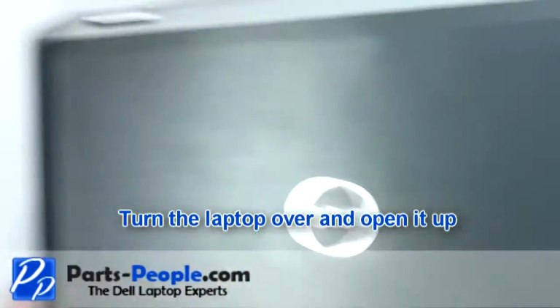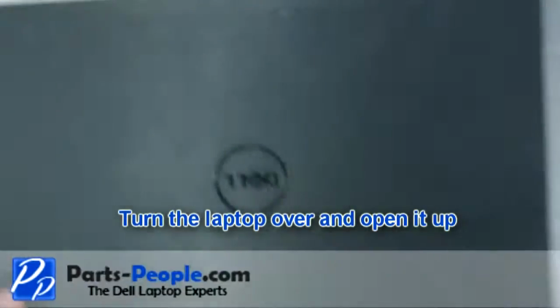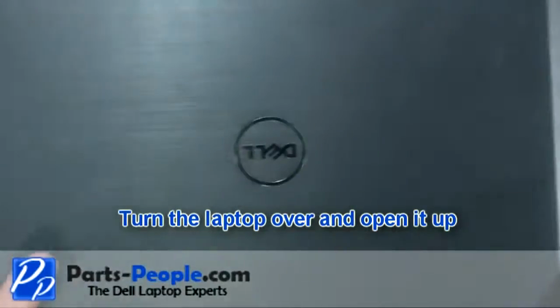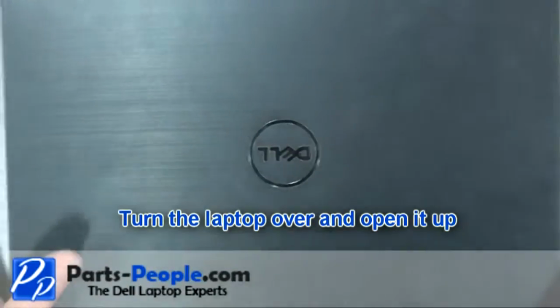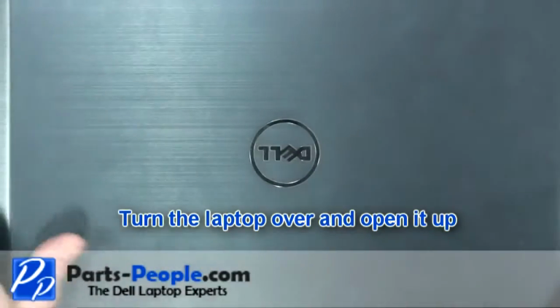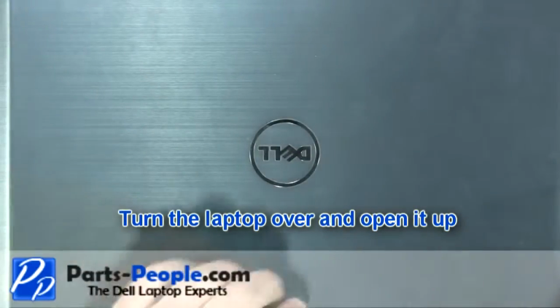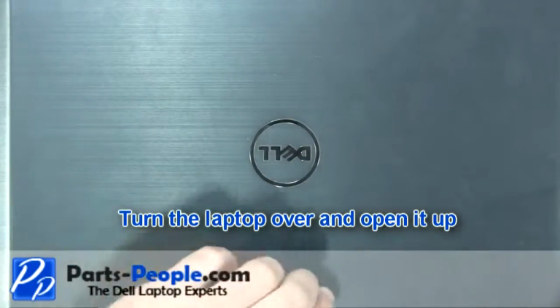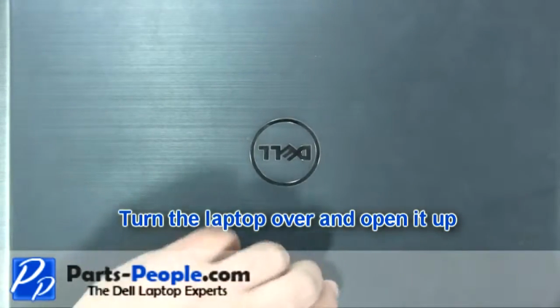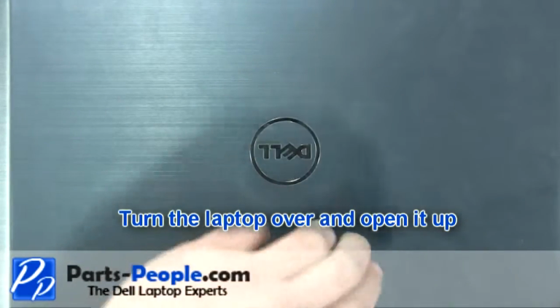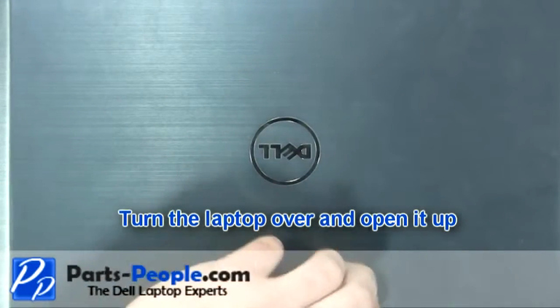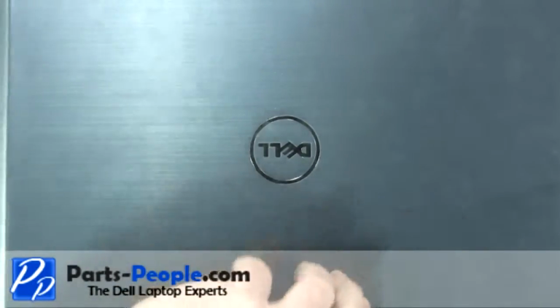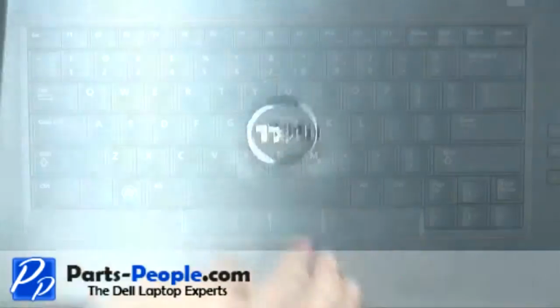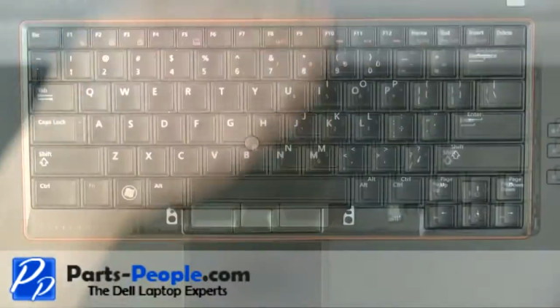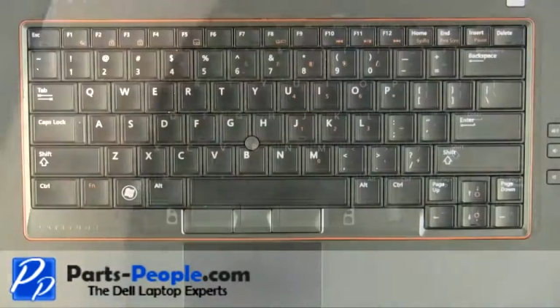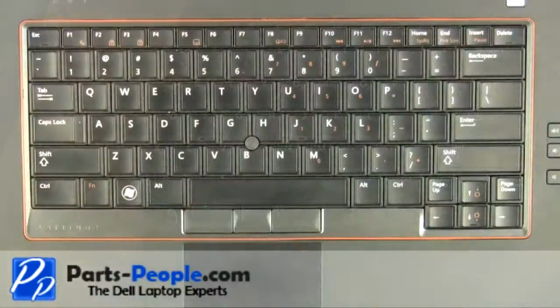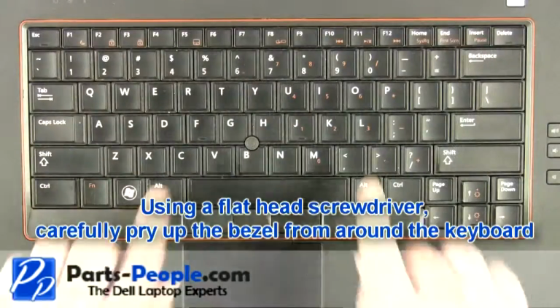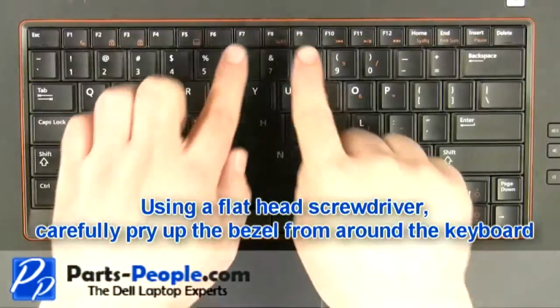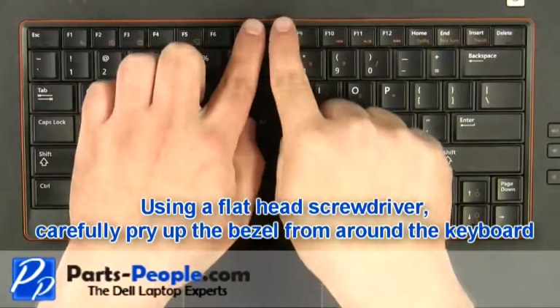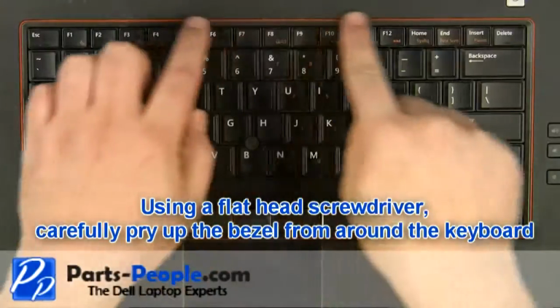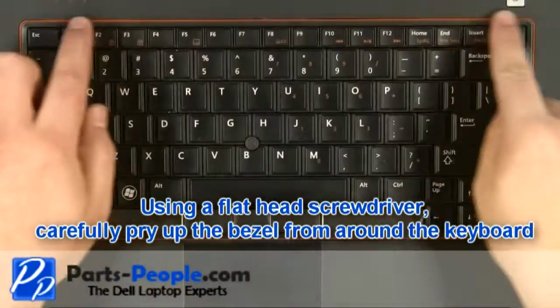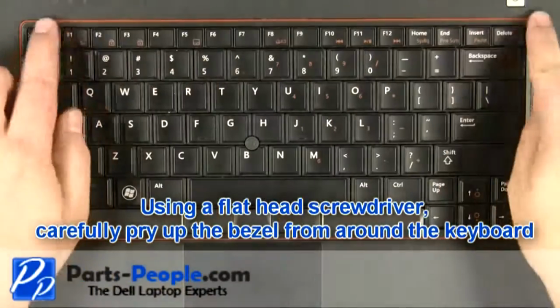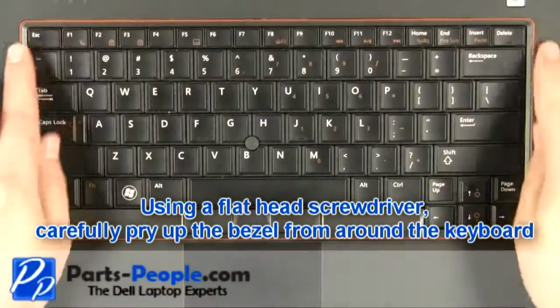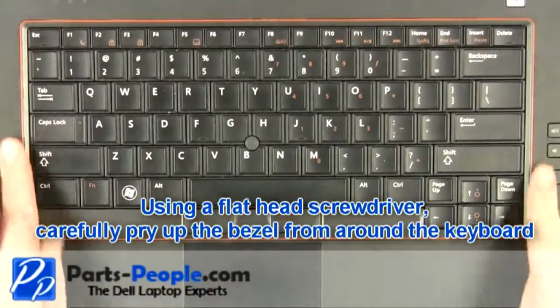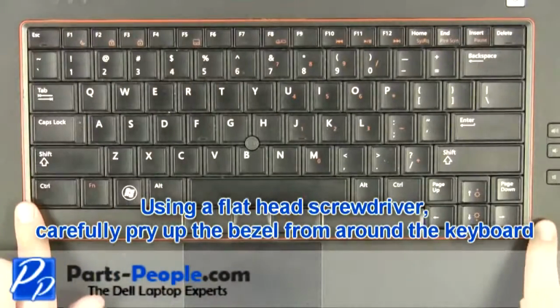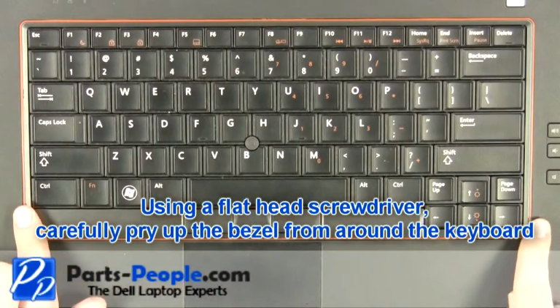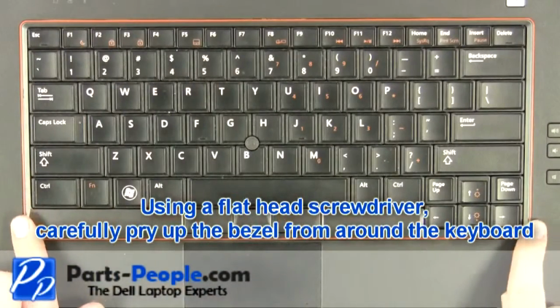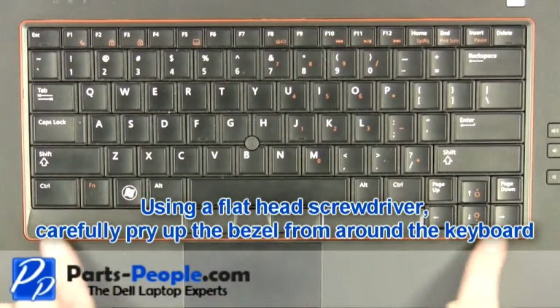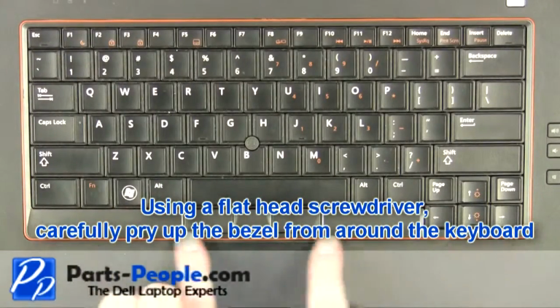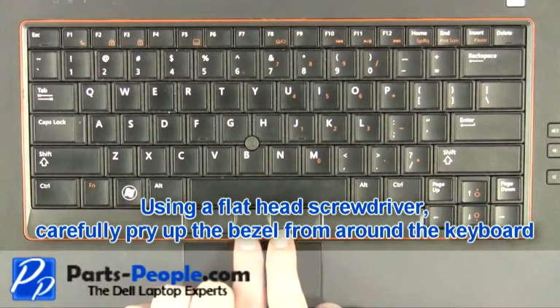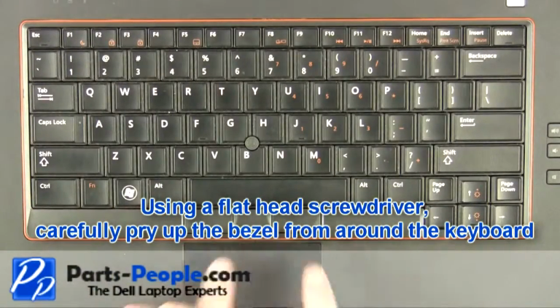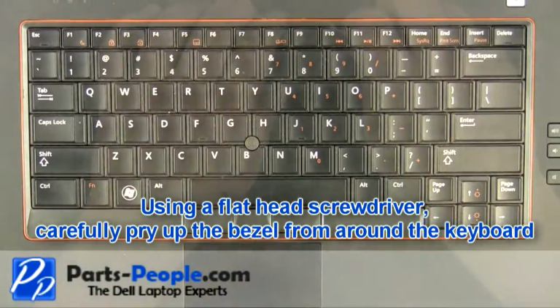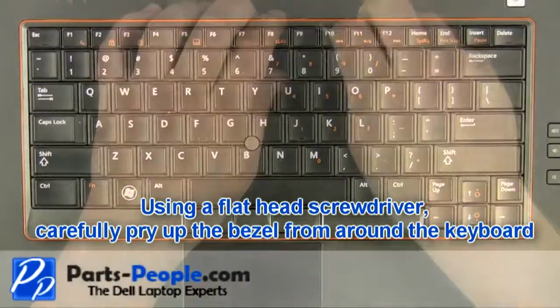Turn the laptop over and open it up. Using a flathead screwdriver, carefully pry up the bezel from around the keyboard.